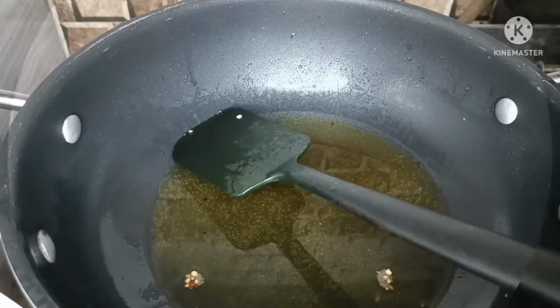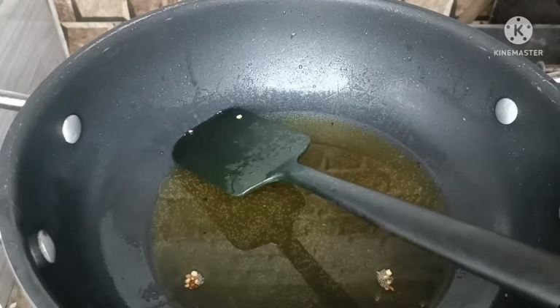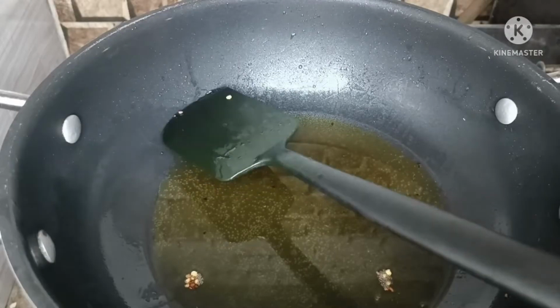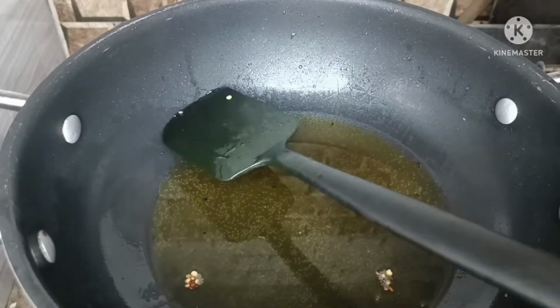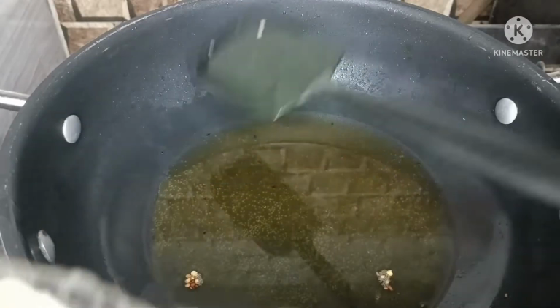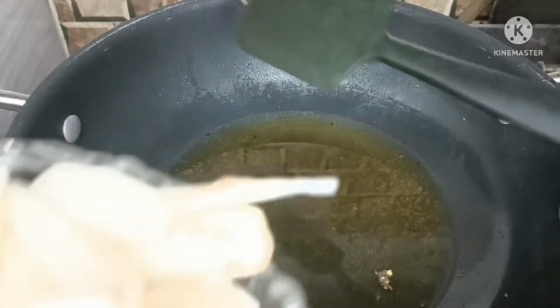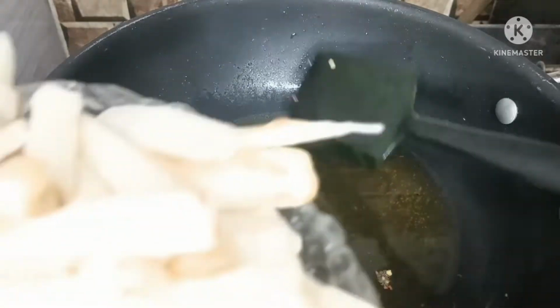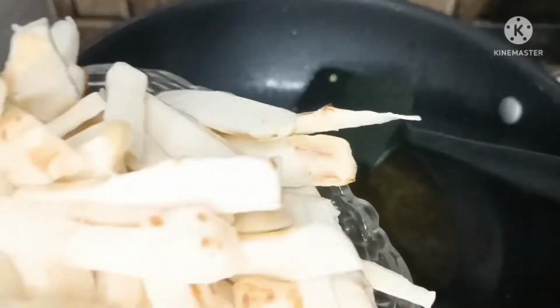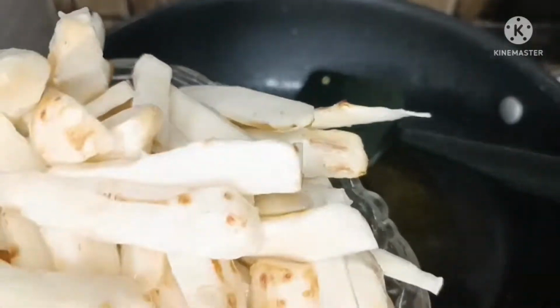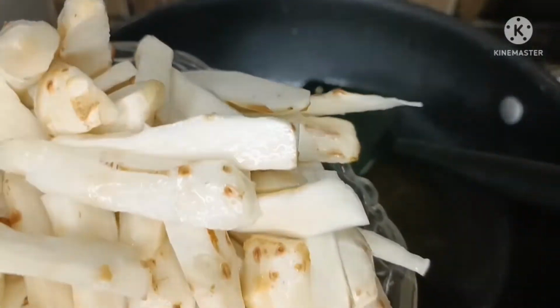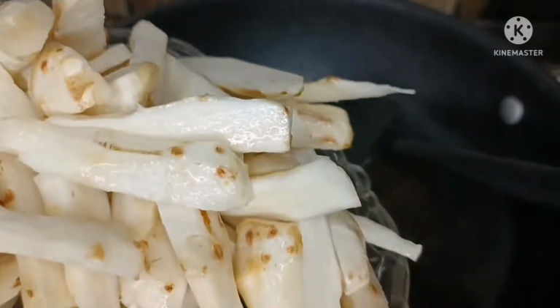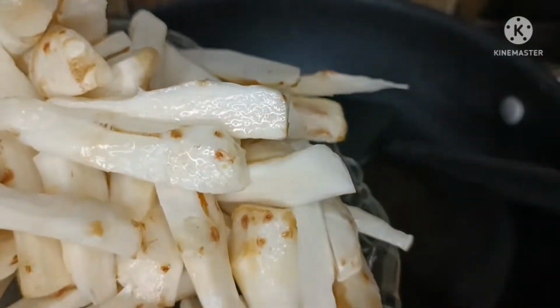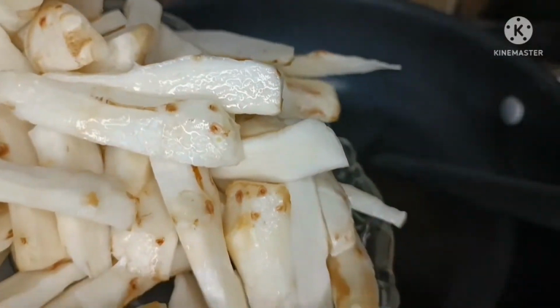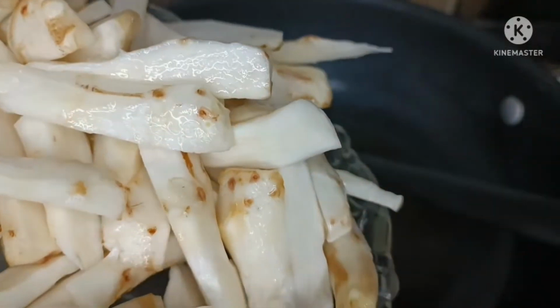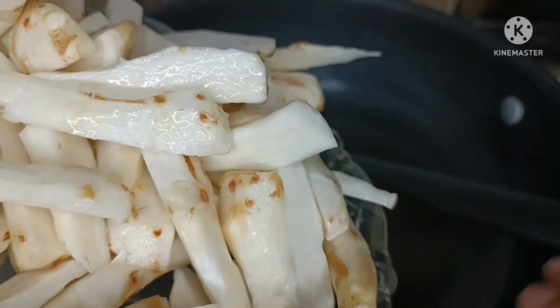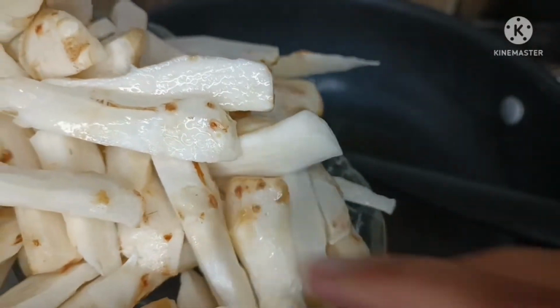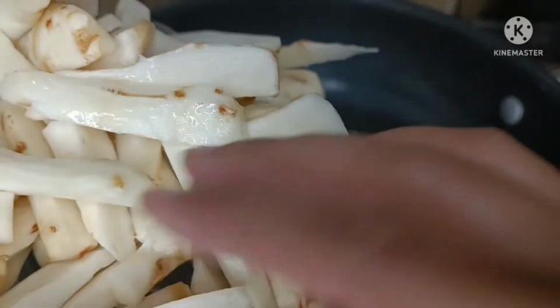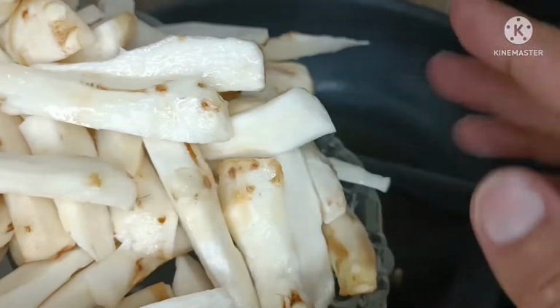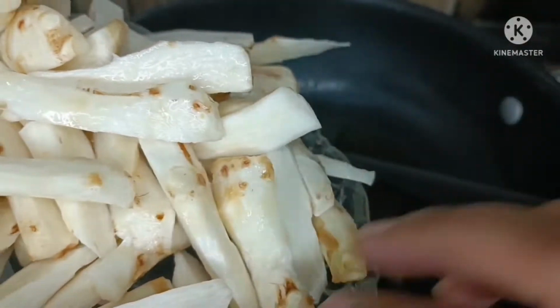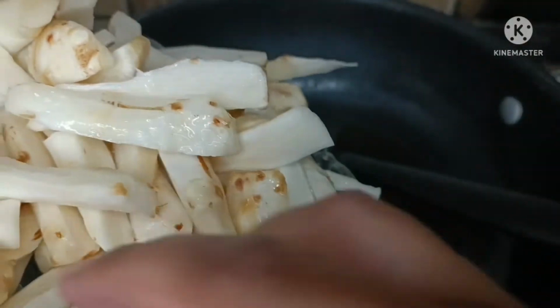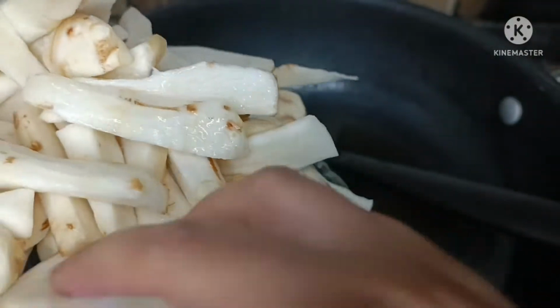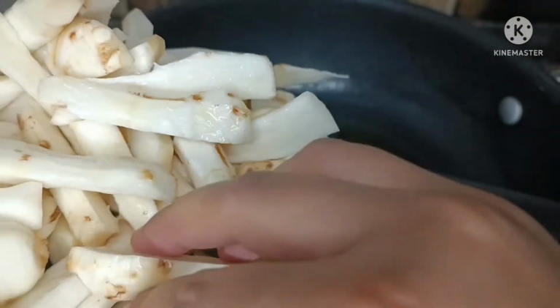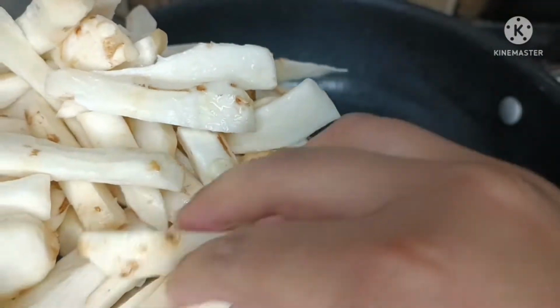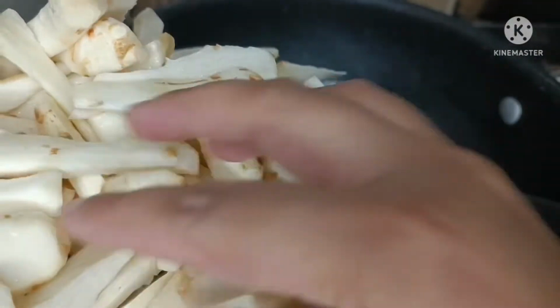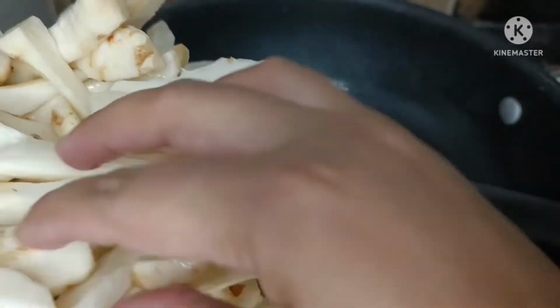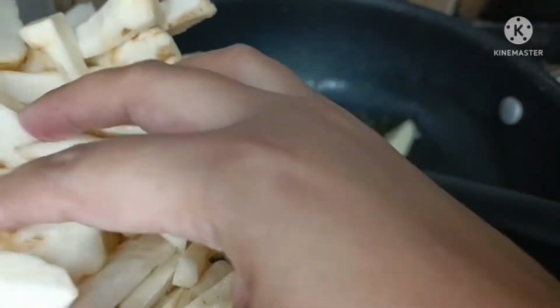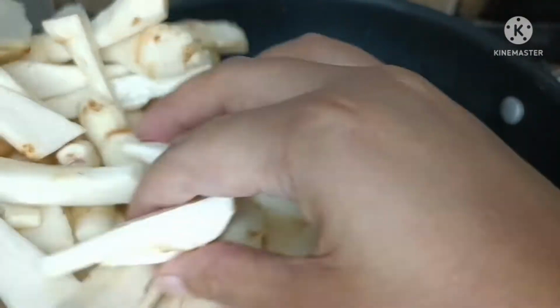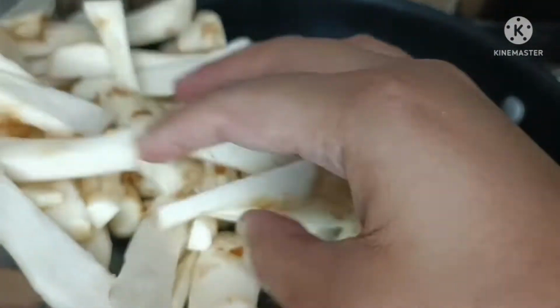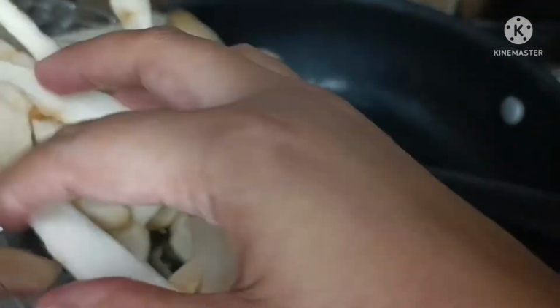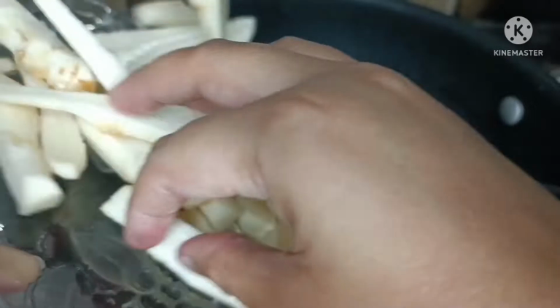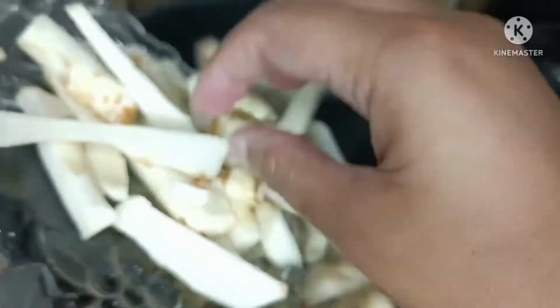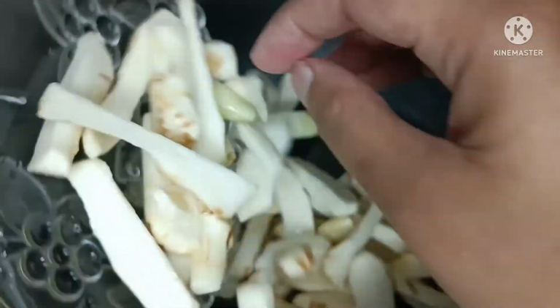The chilies are fried and we will take them out. Now we are going to fry the arvi in the same oil.